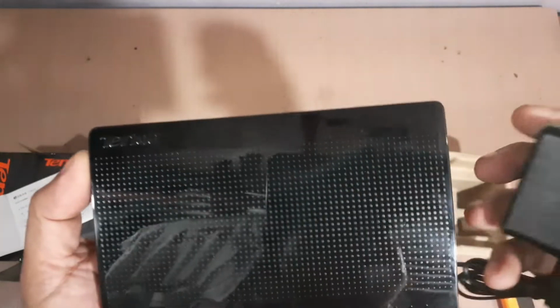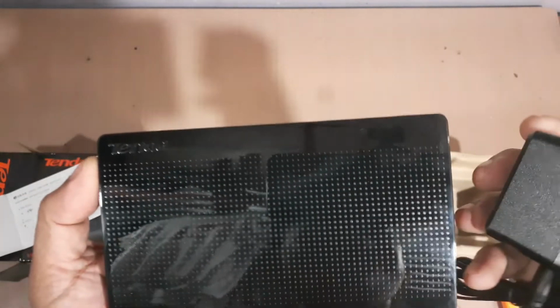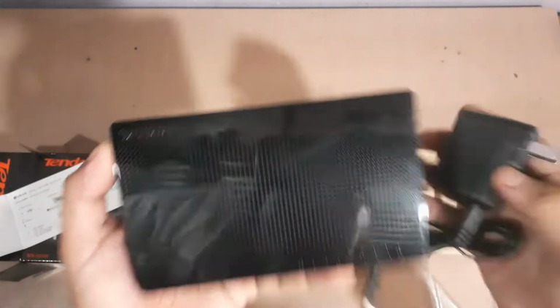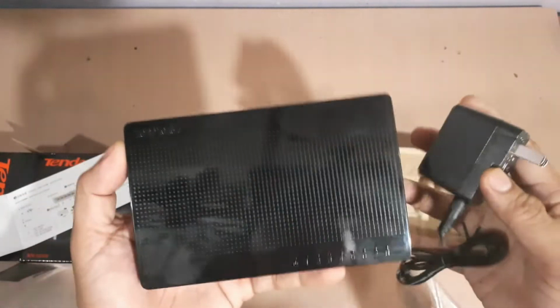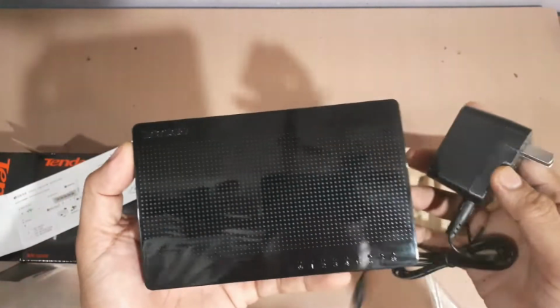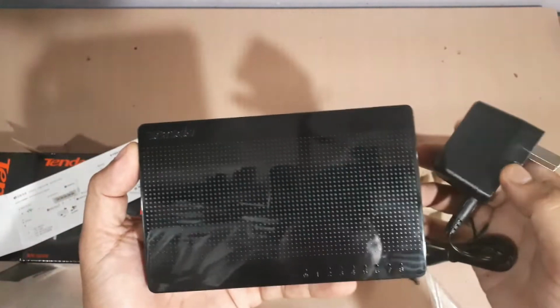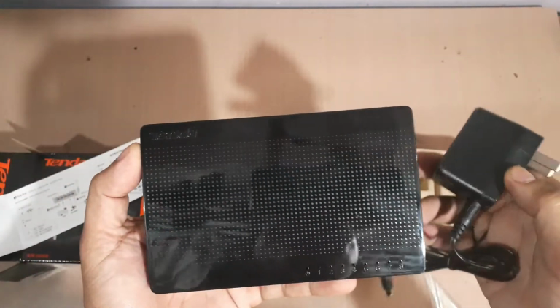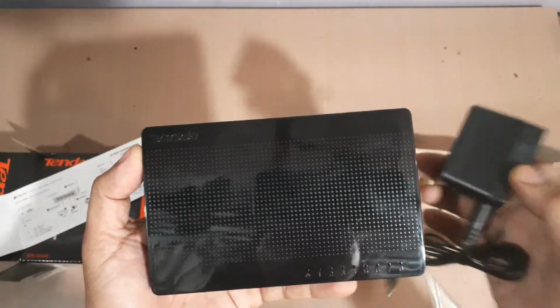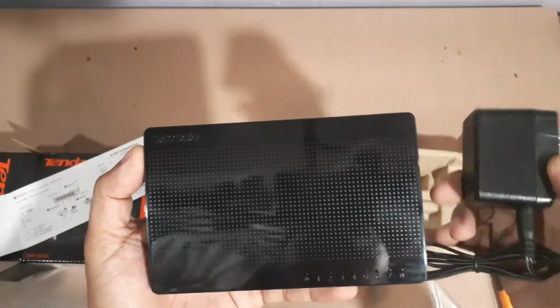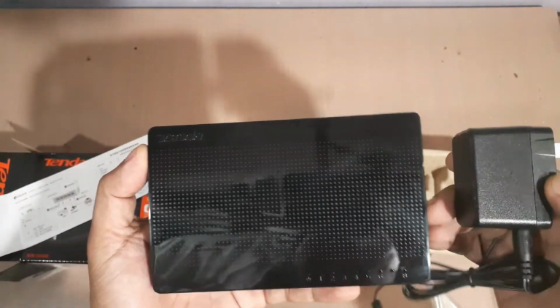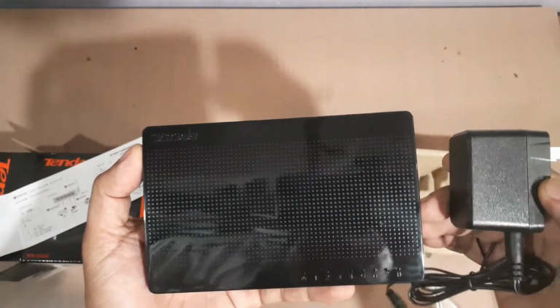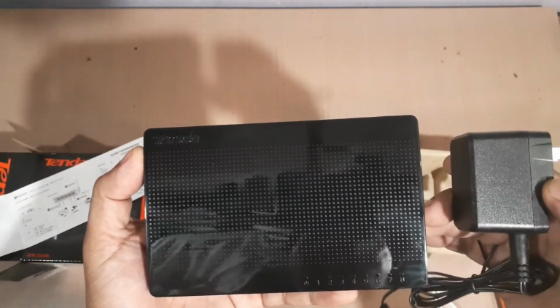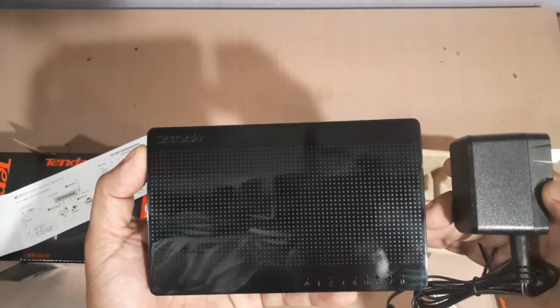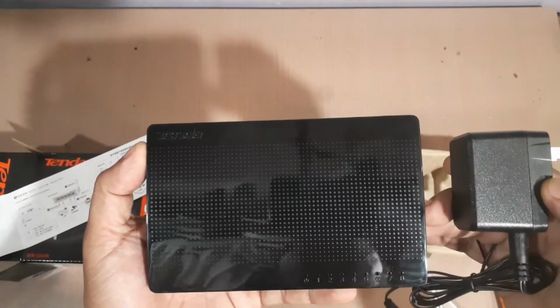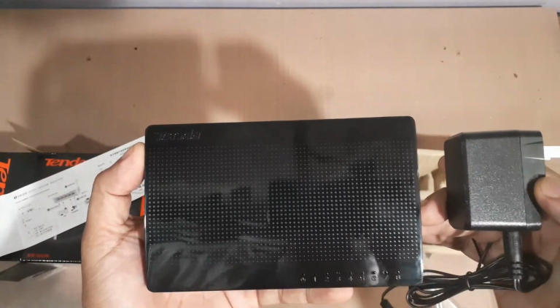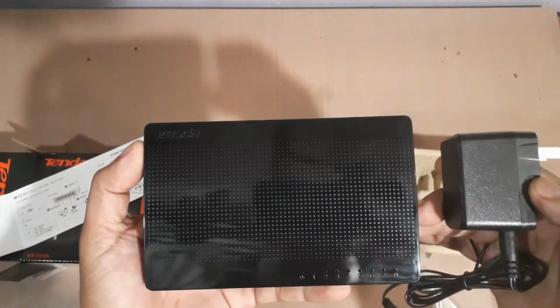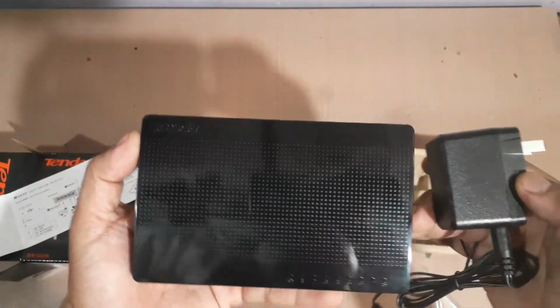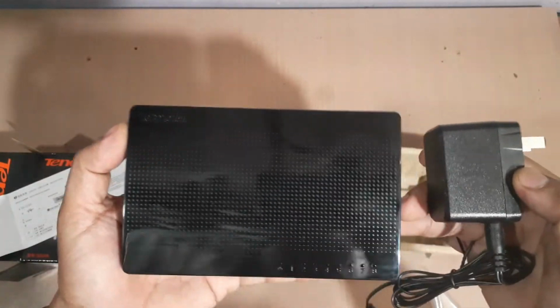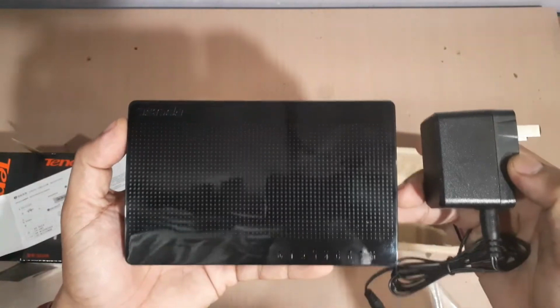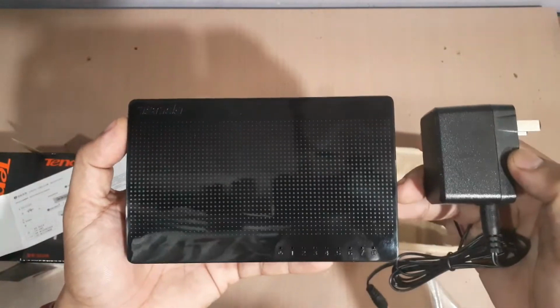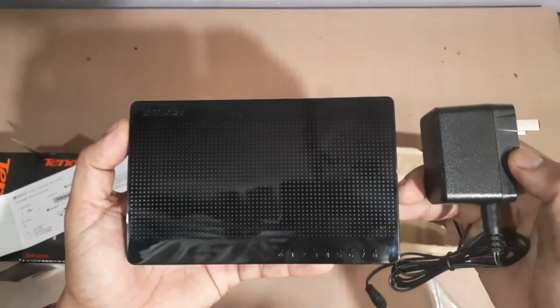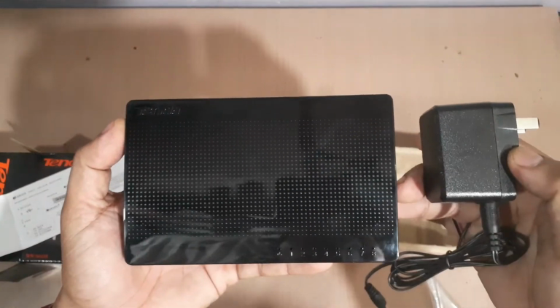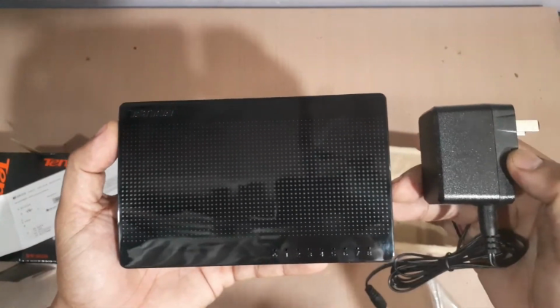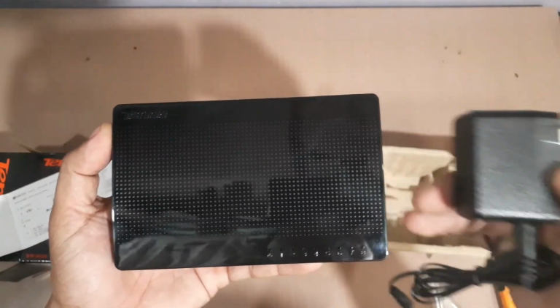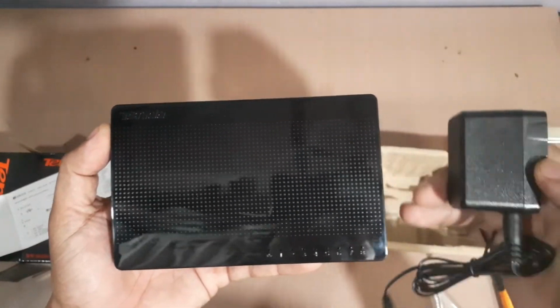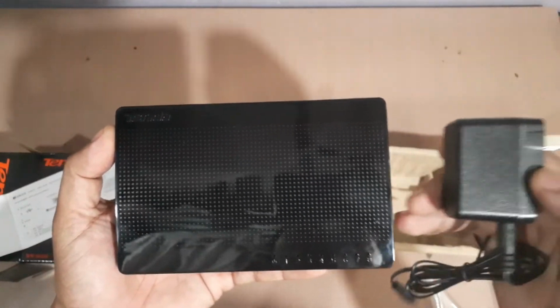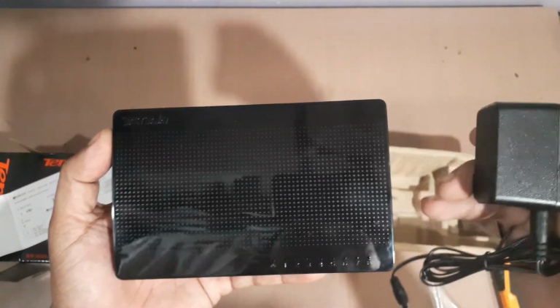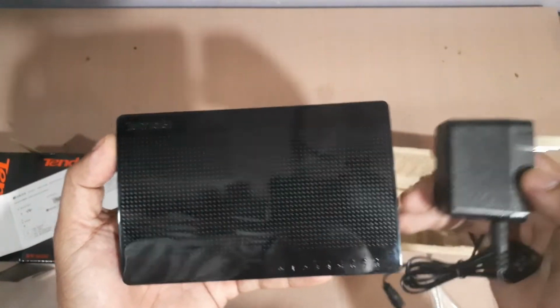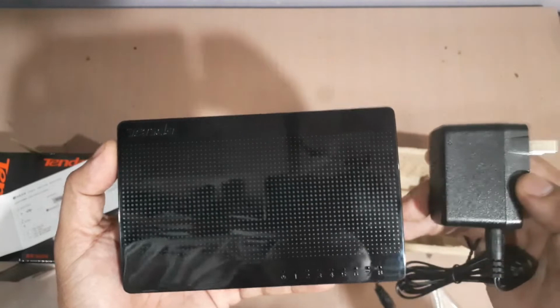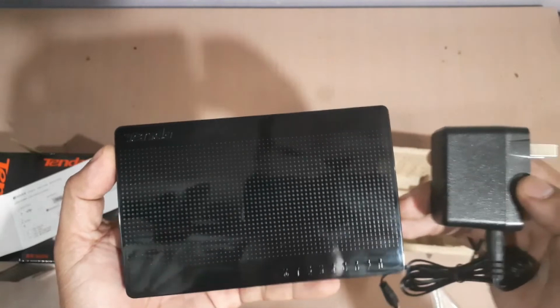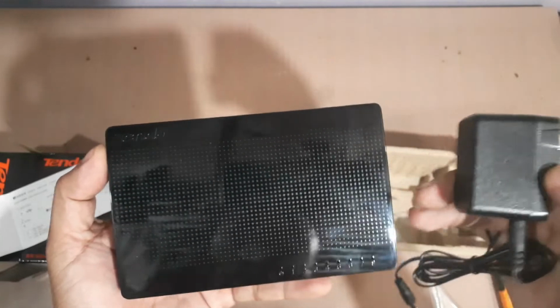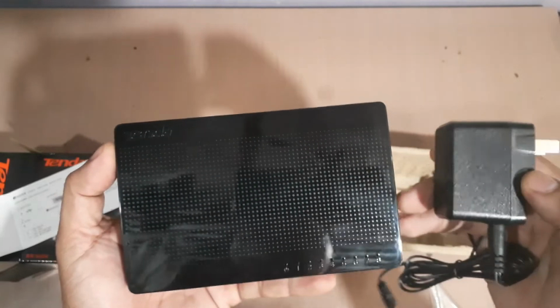Let's plug it in and connect it so we can see what it's capable of. Let's go!